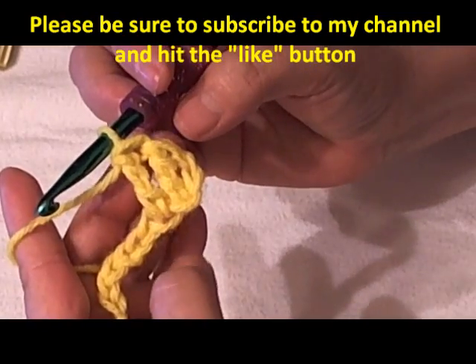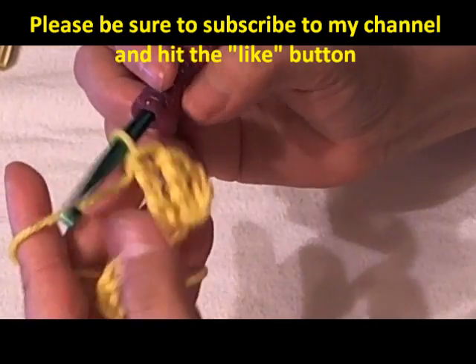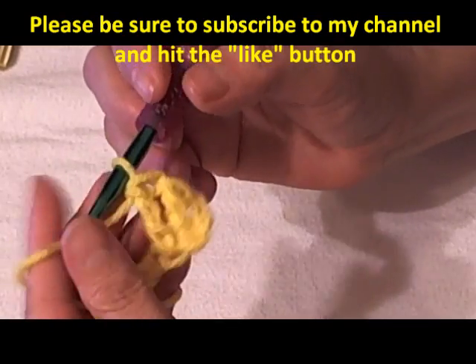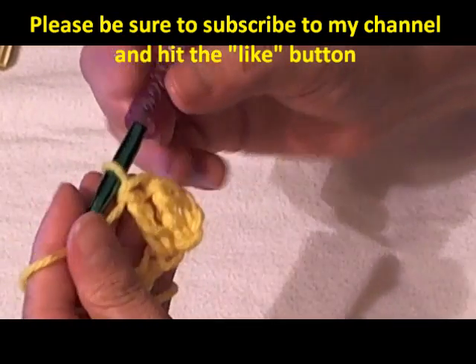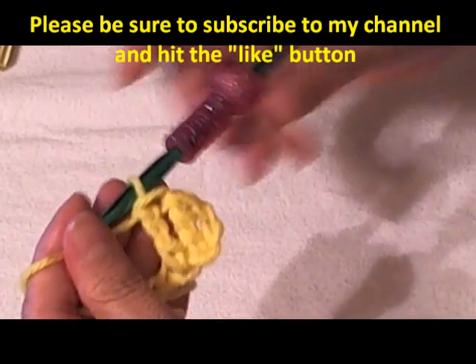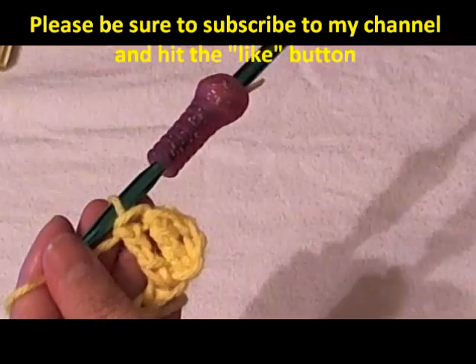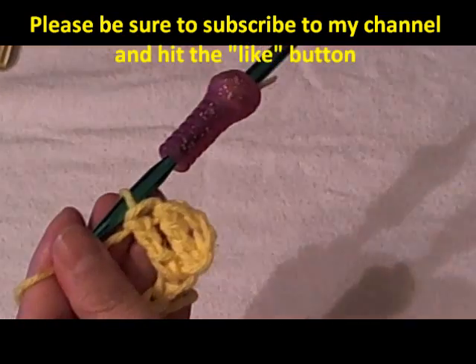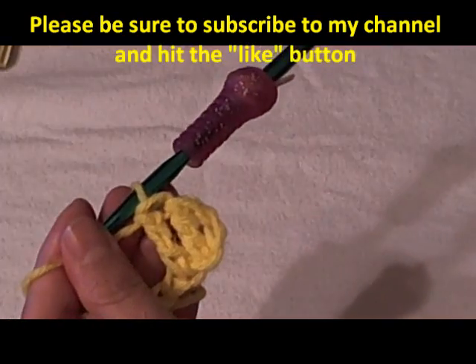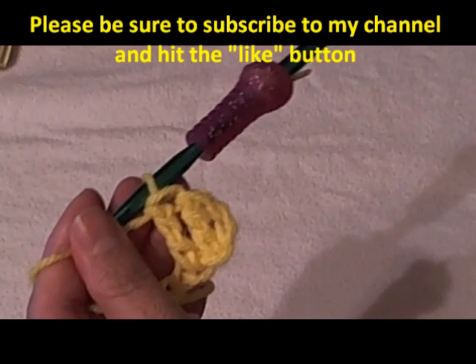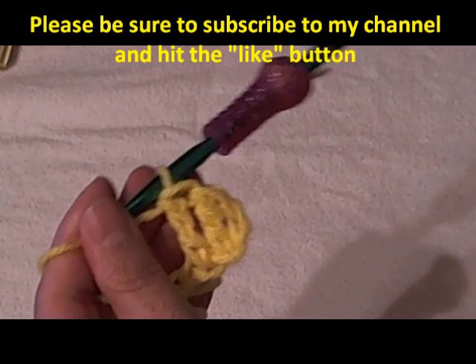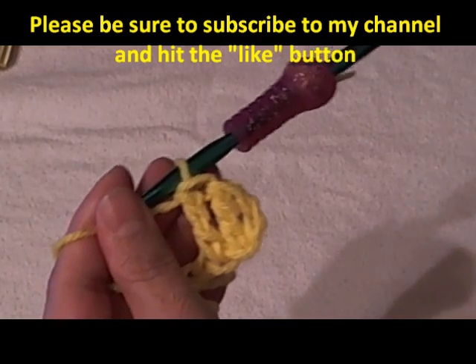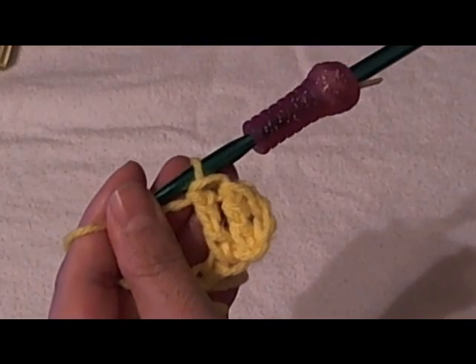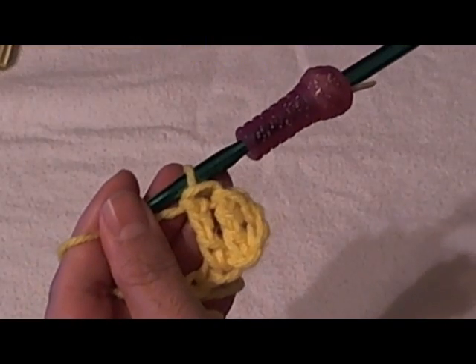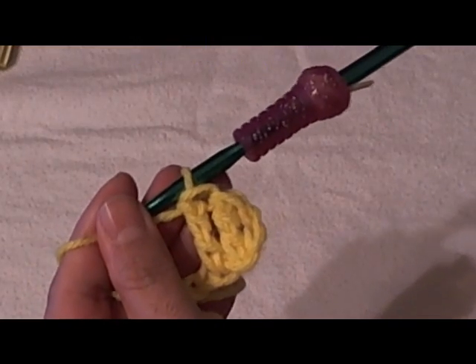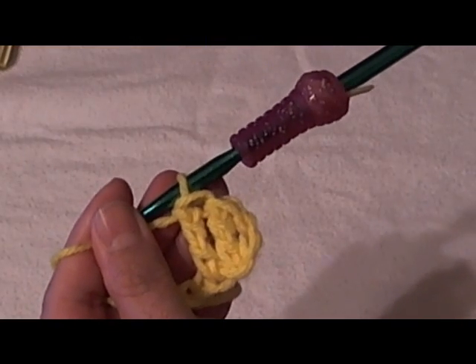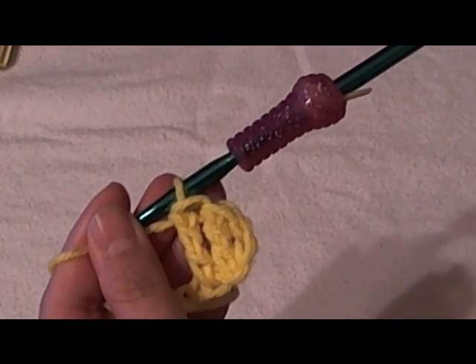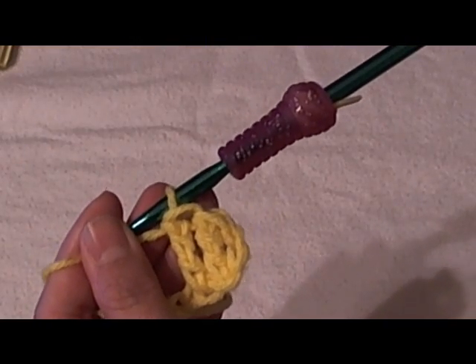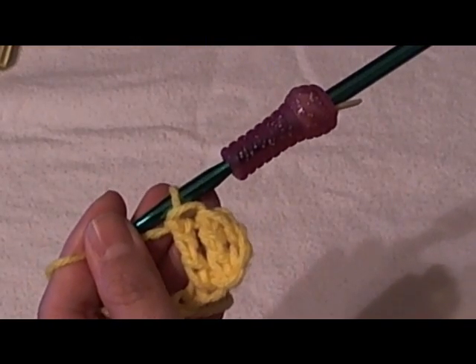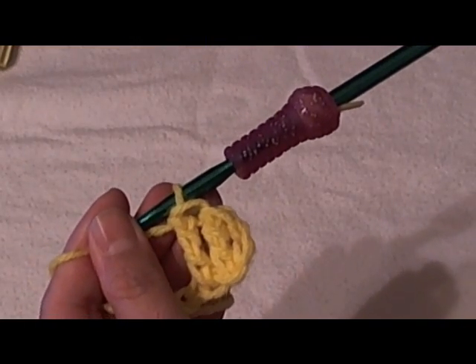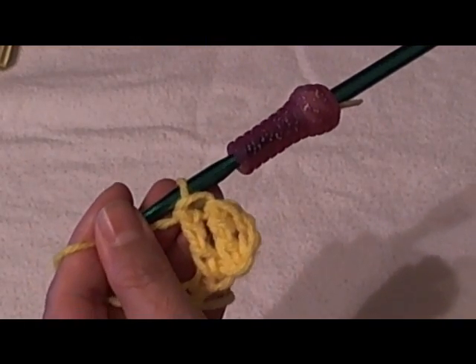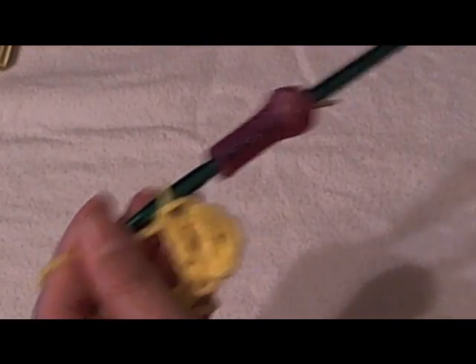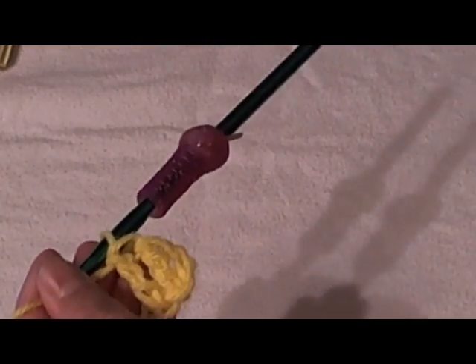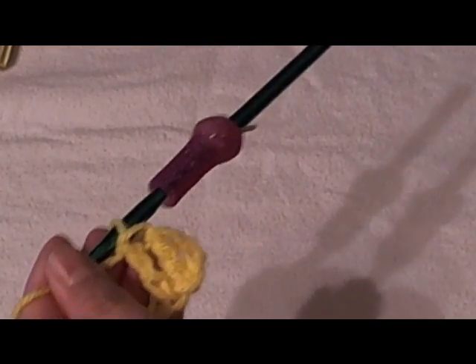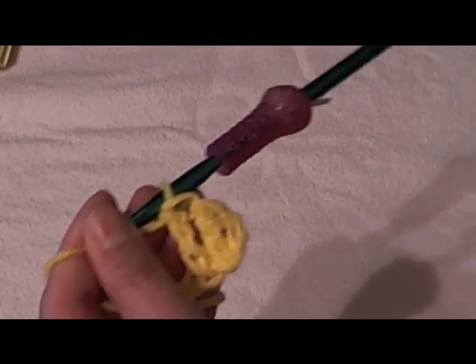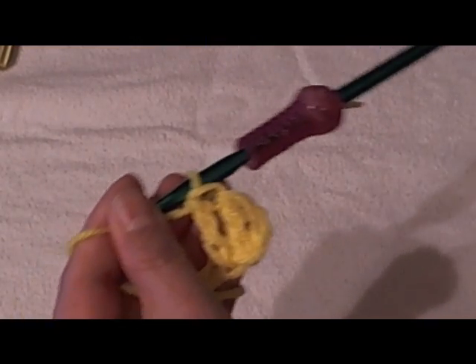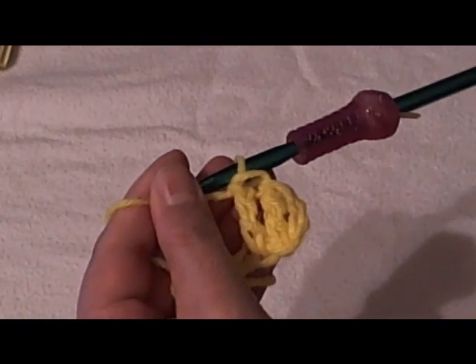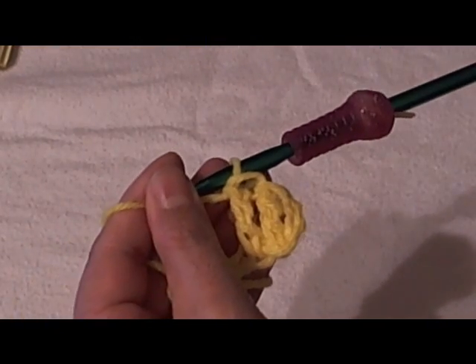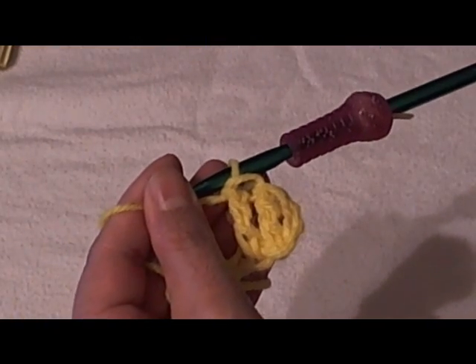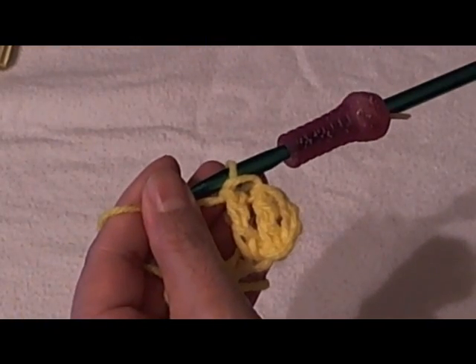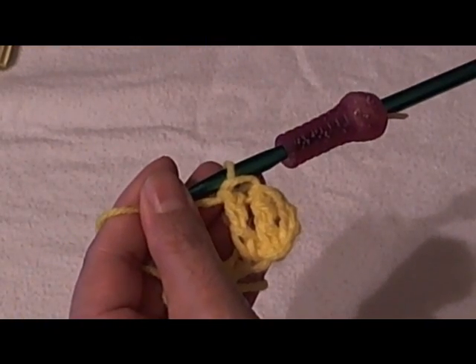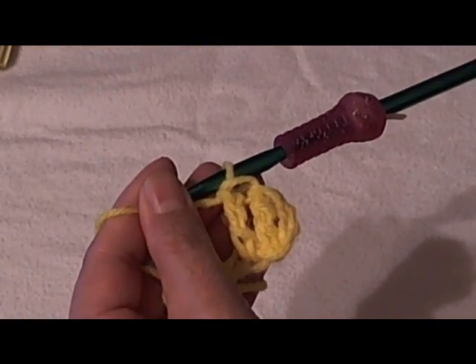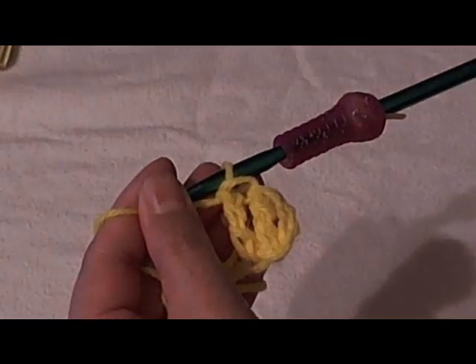I hope that was helpful. Please click the like button if you liked it, and please be sure to subscribe and watch all my other videos. Thank you.